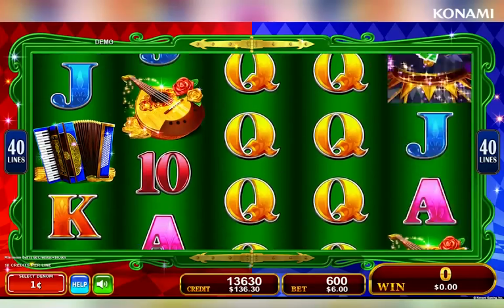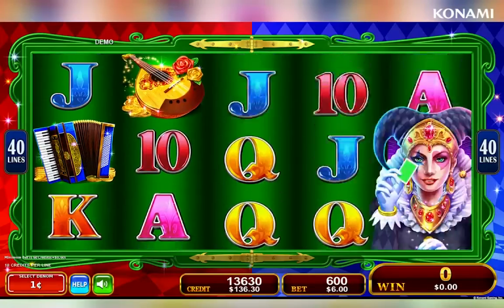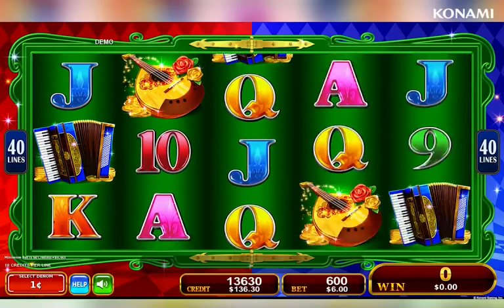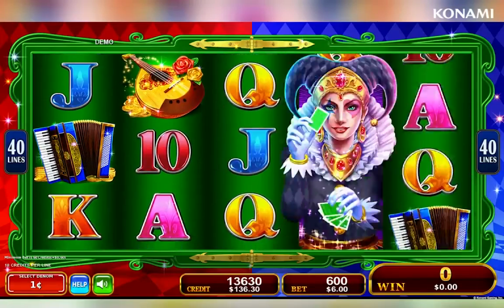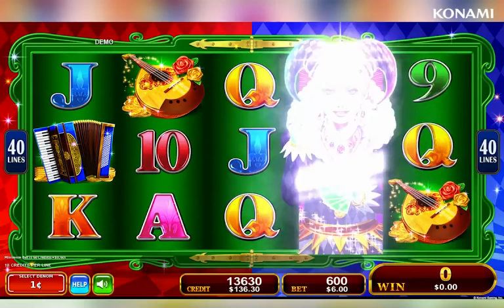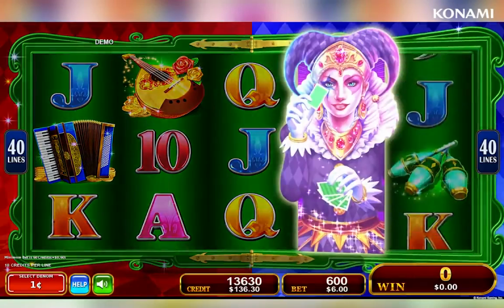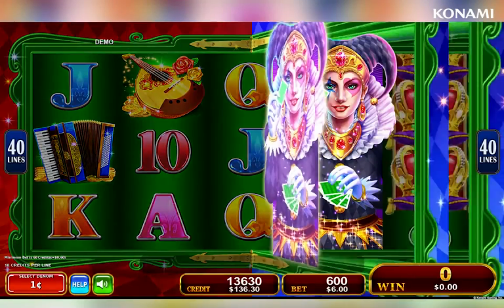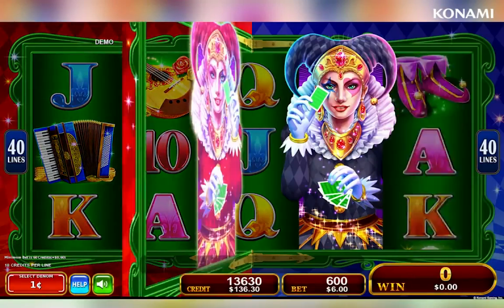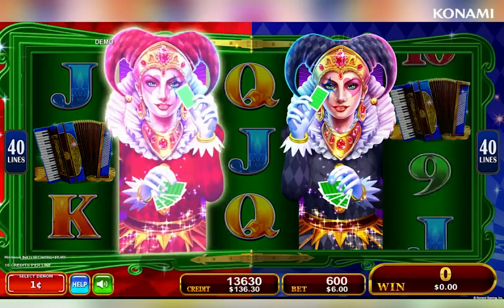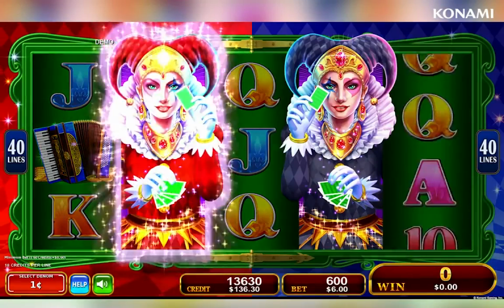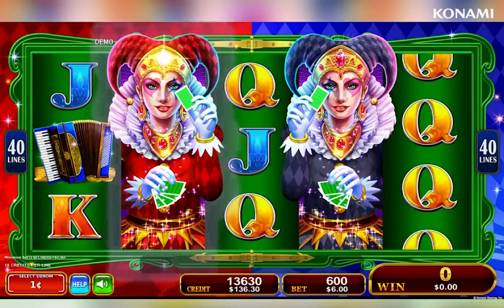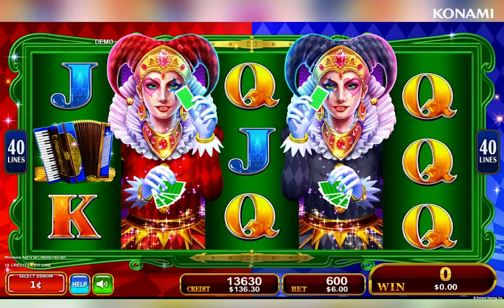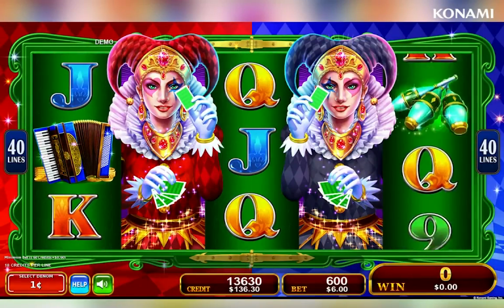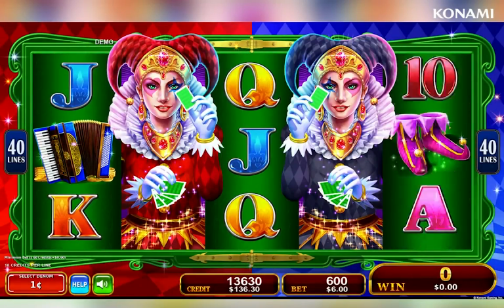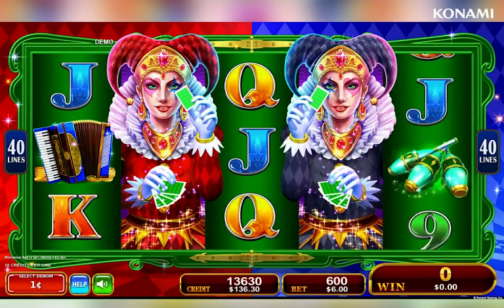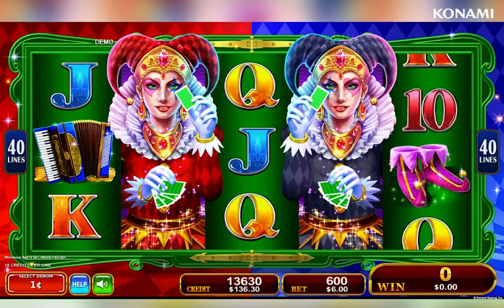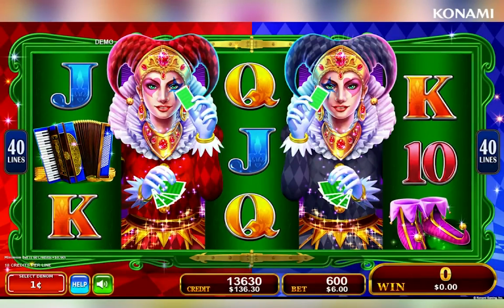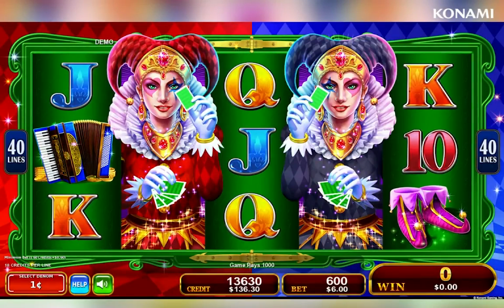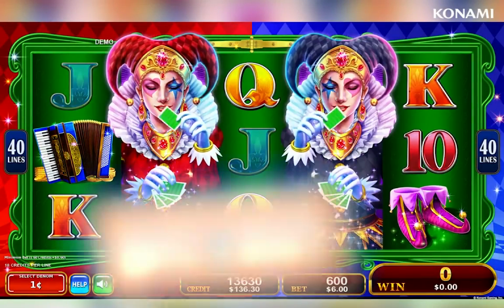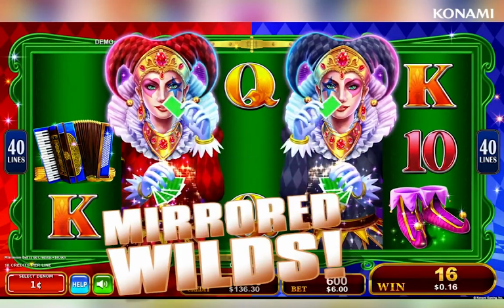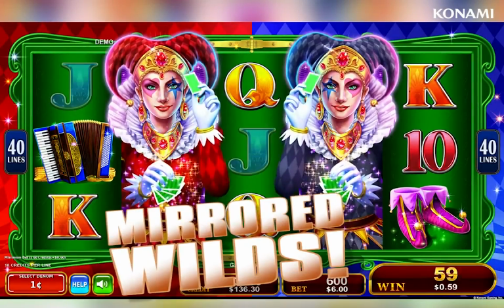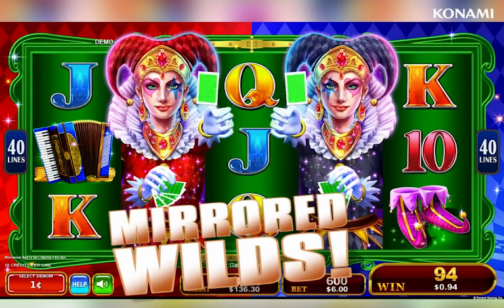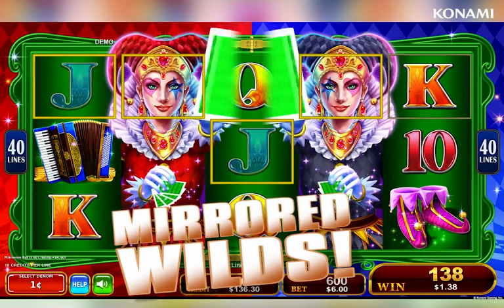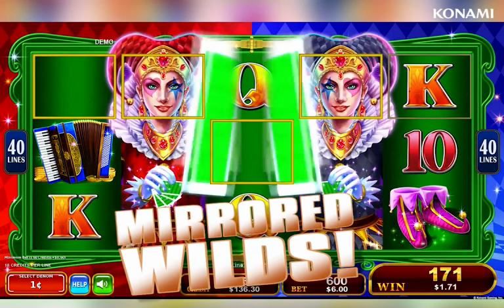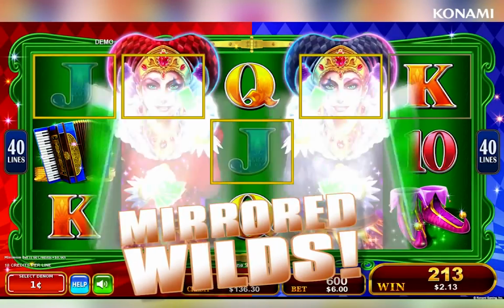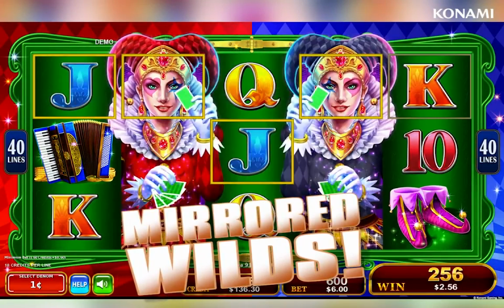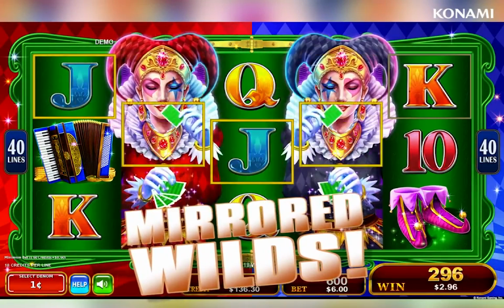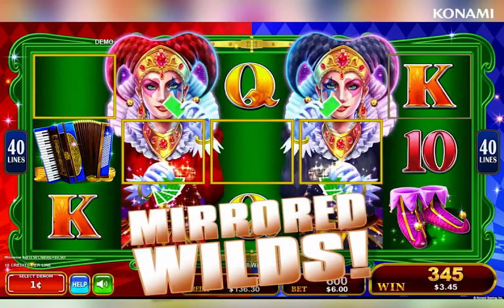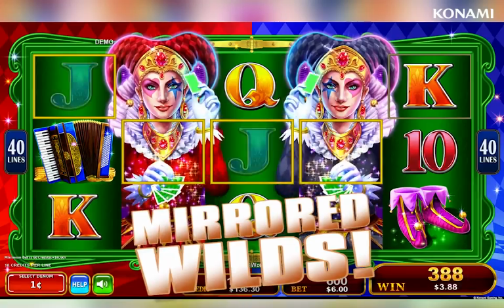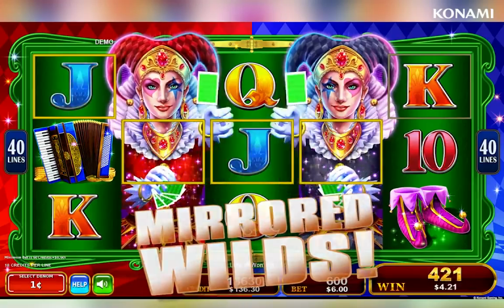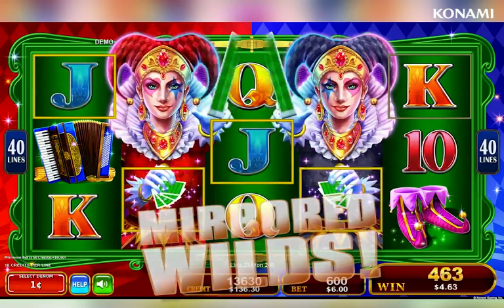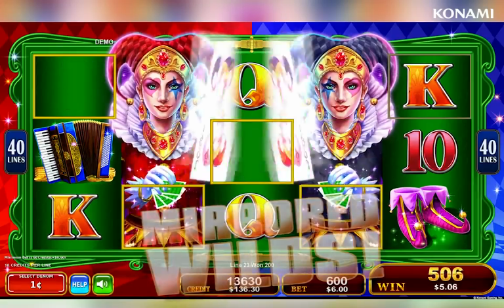Throughout the game, any full reel wilds appearing on reels 1, 2, 4 or 5 are mirrored to replace symbols across the center axis.